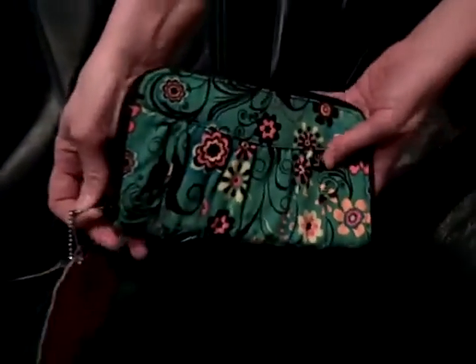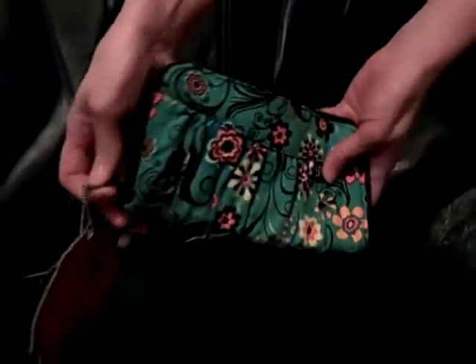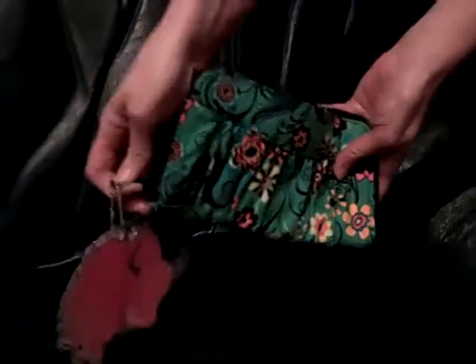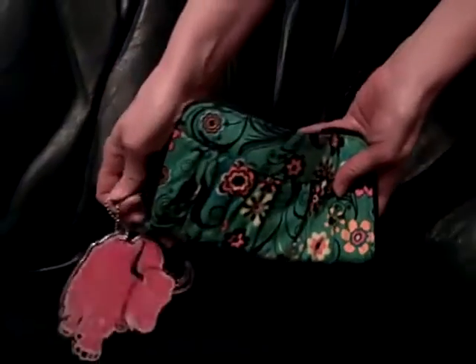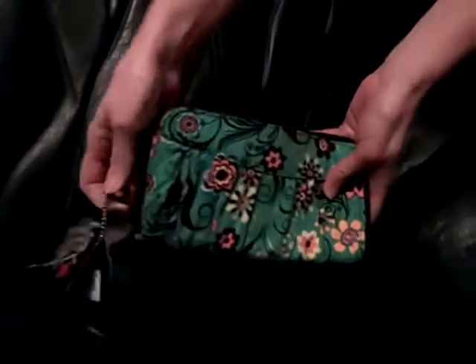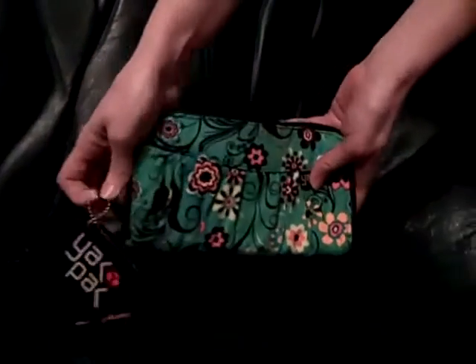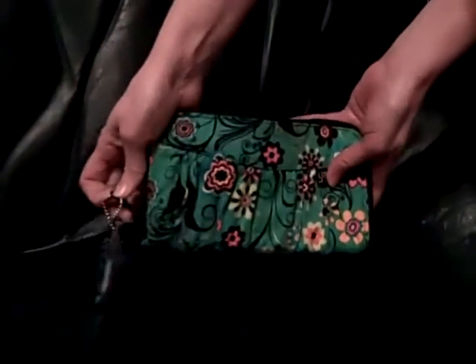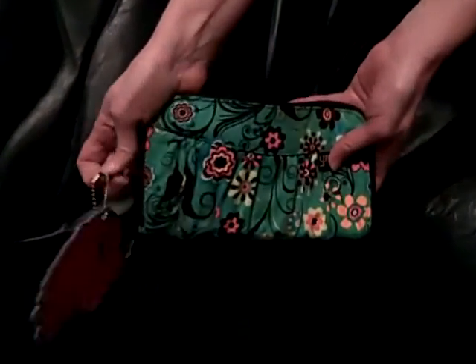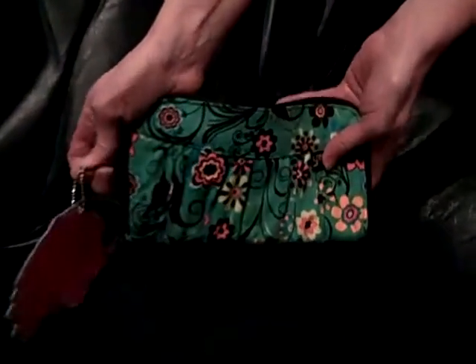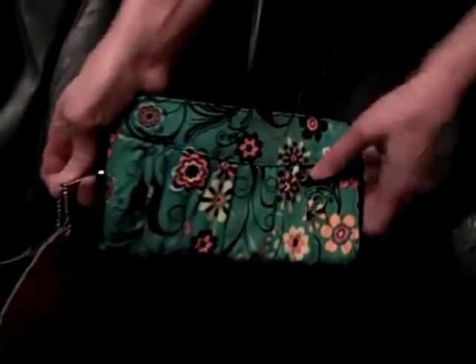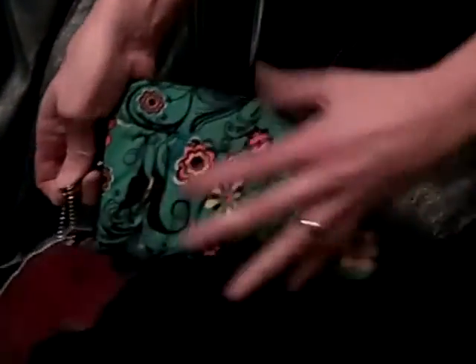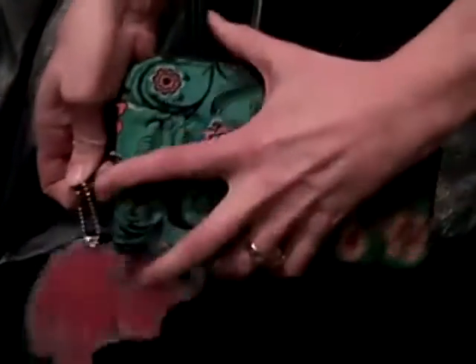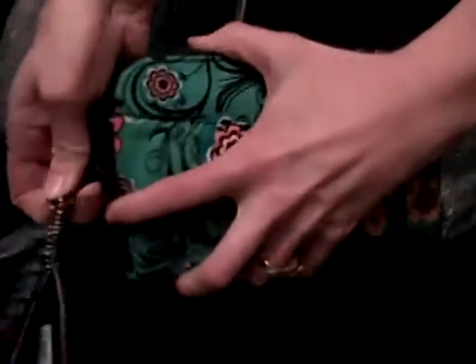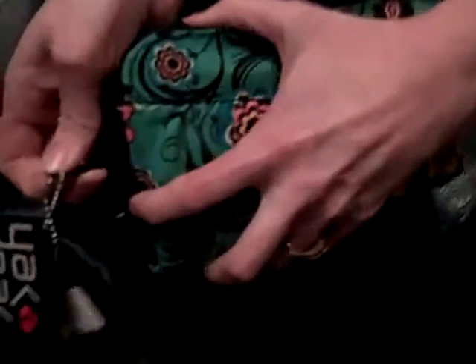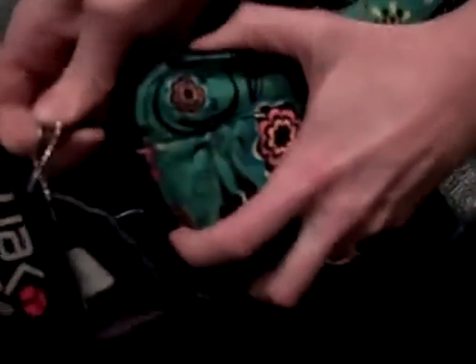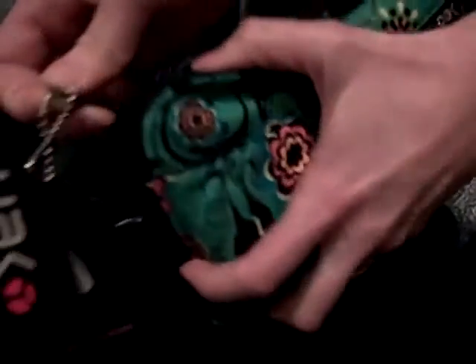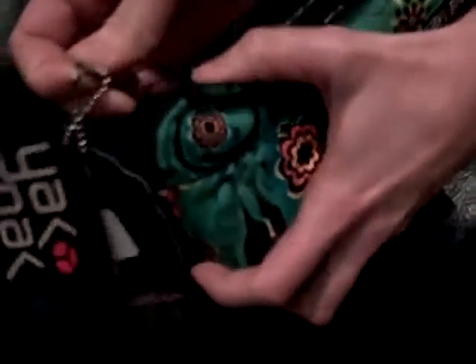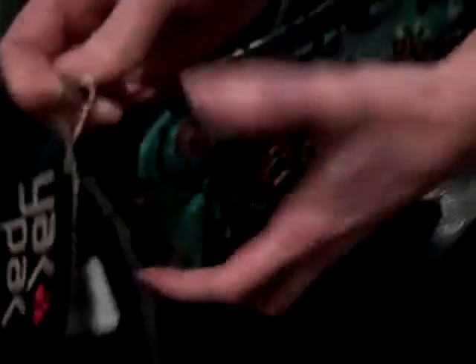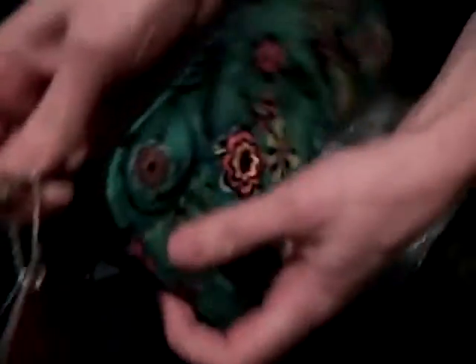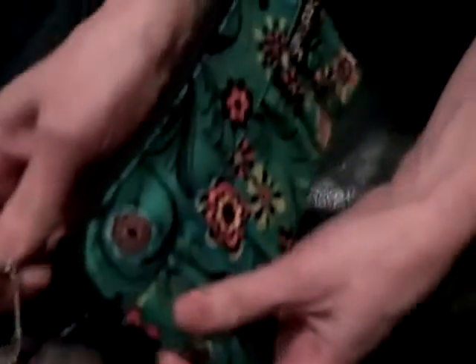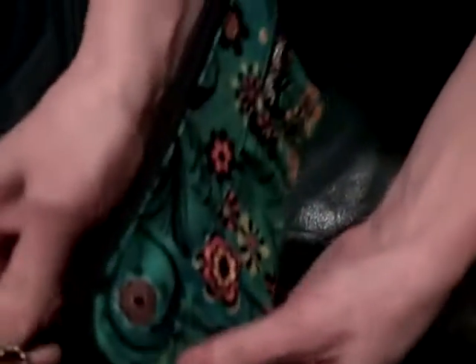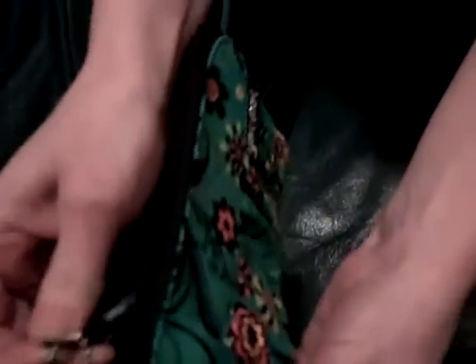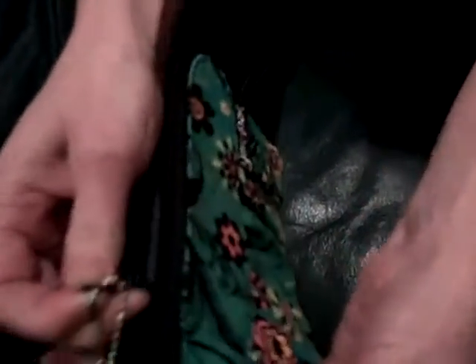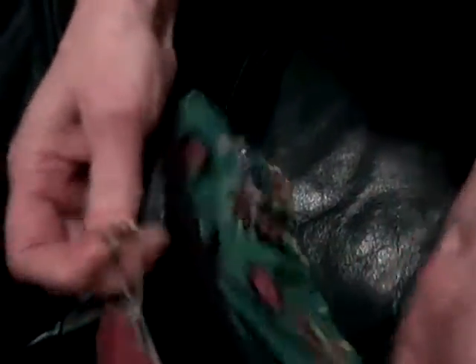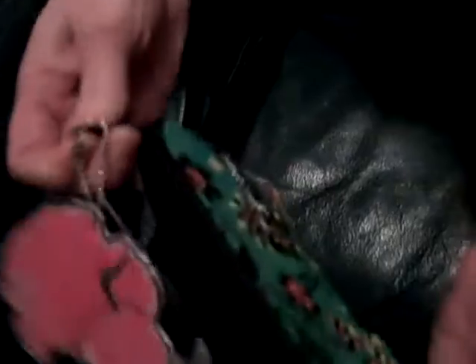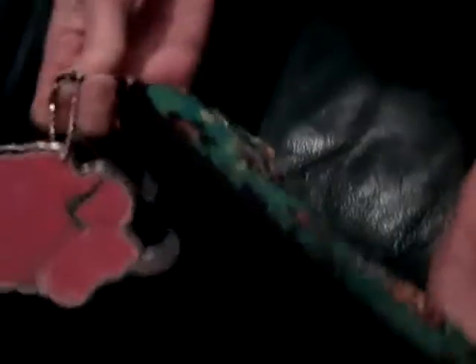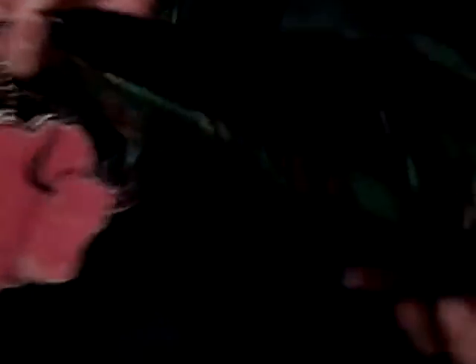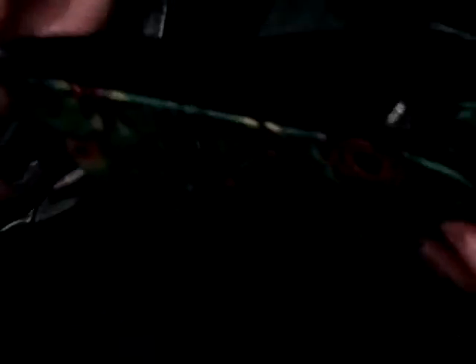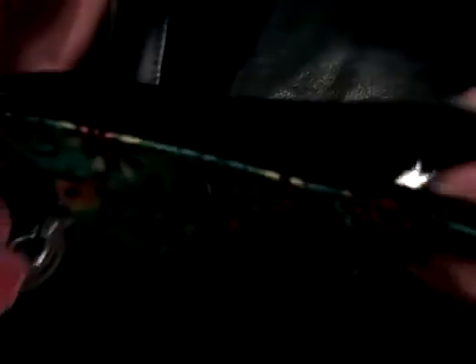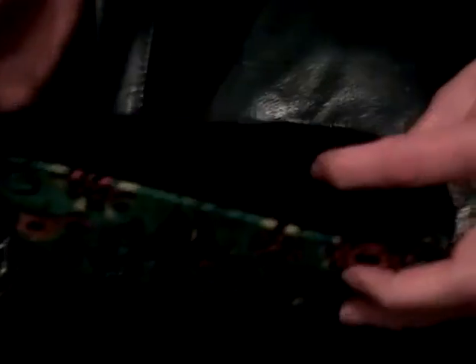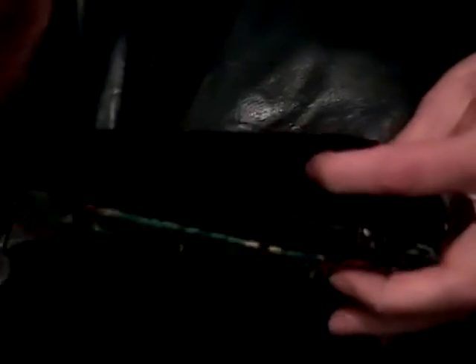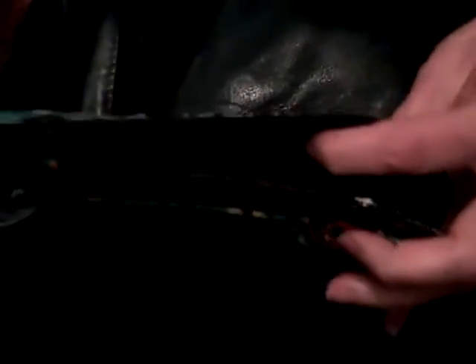You can get it in tons of great different colors, but this one's great for St. Patrick's Day. This wallet unzips all the way around — it's just fantastic.